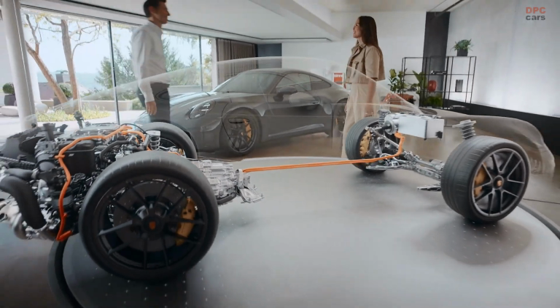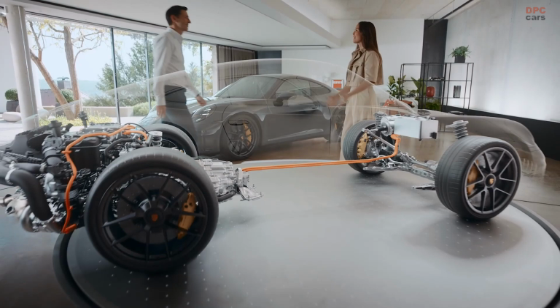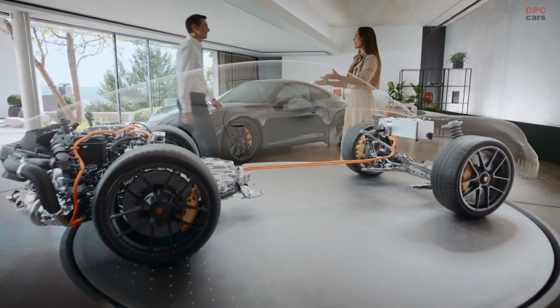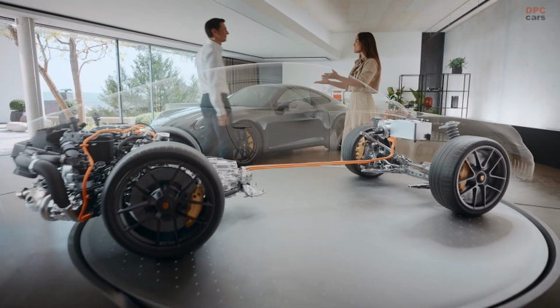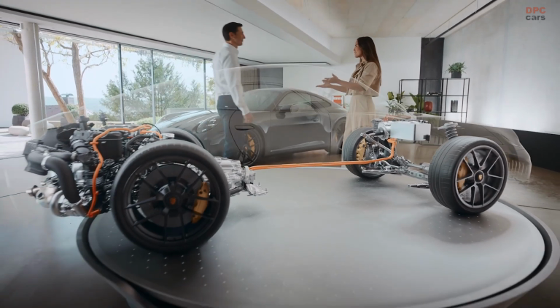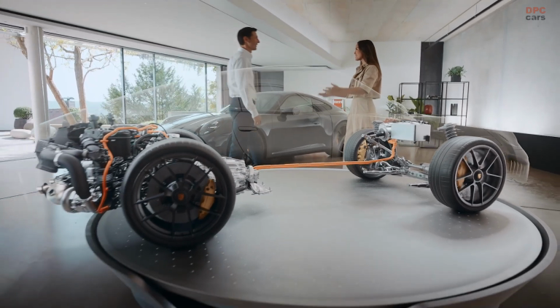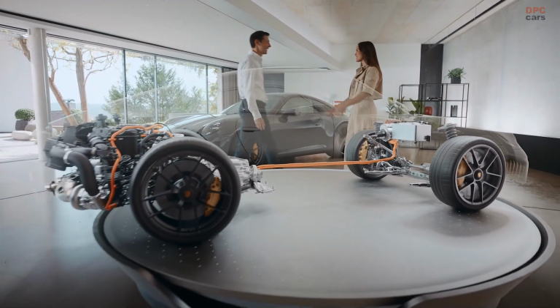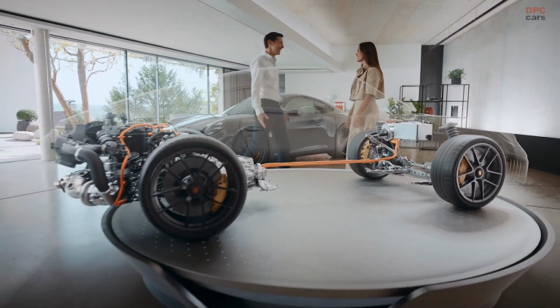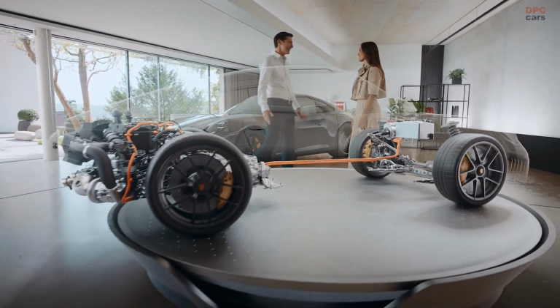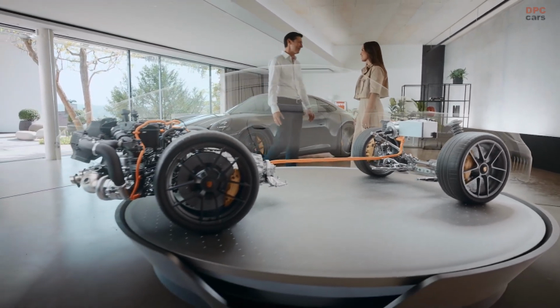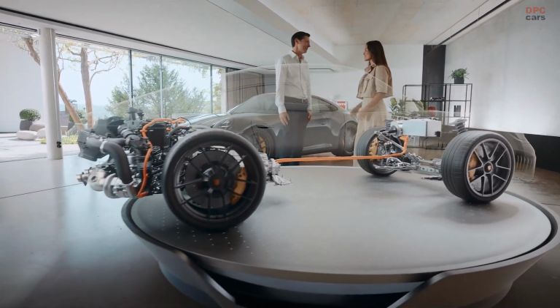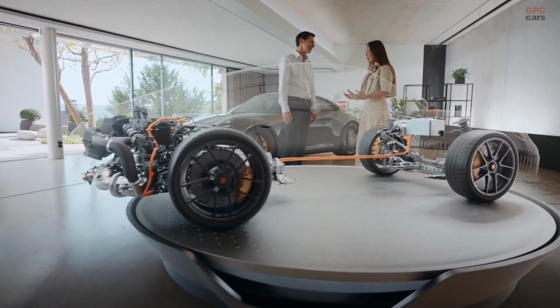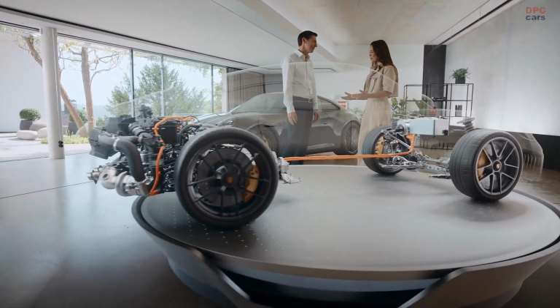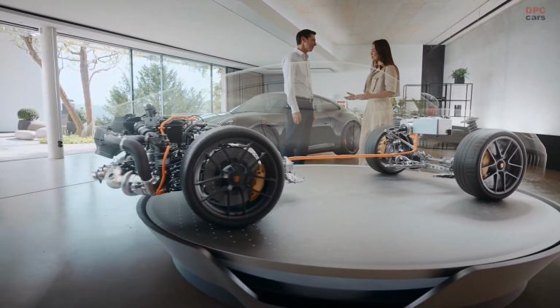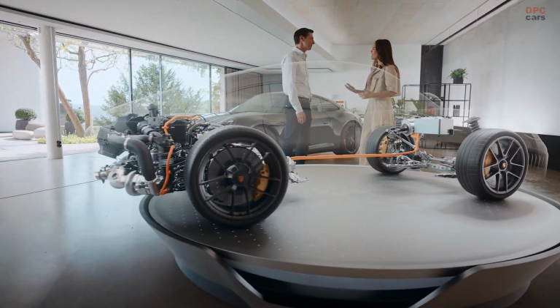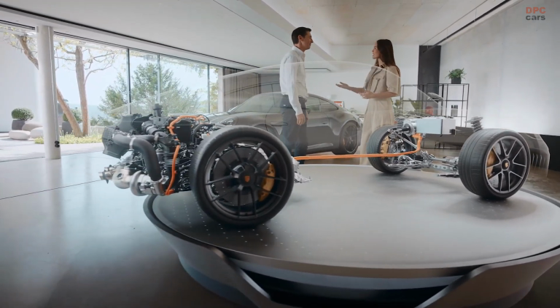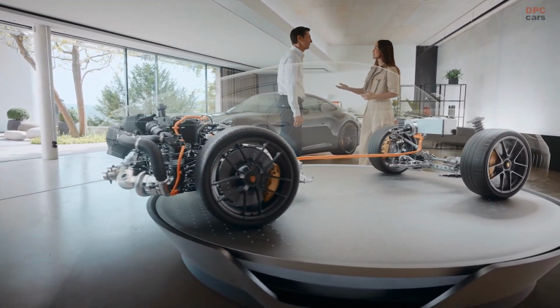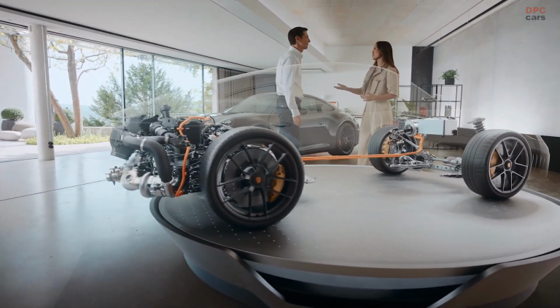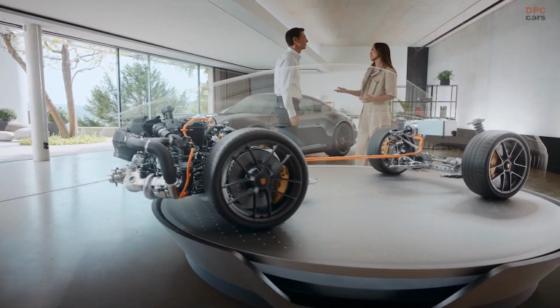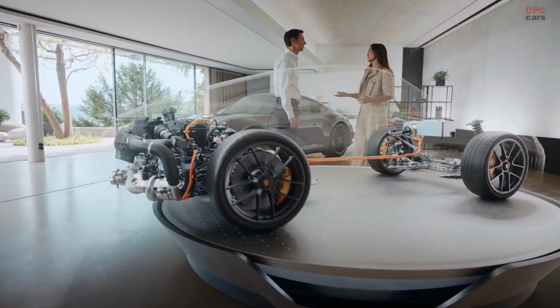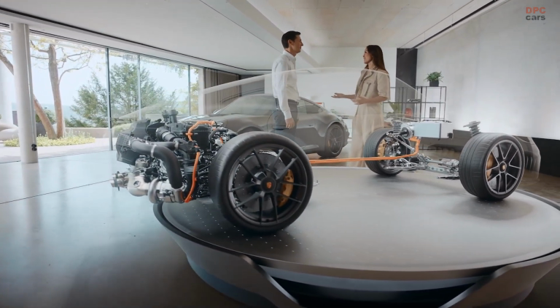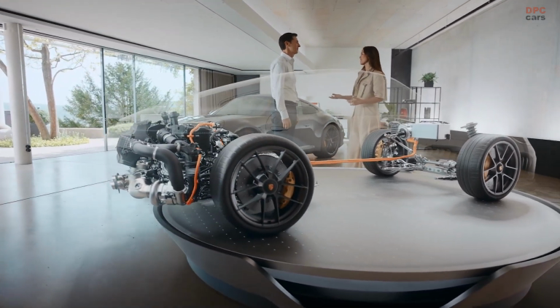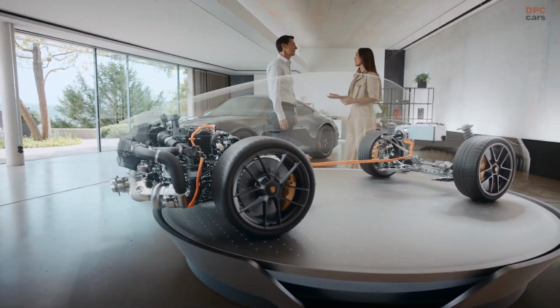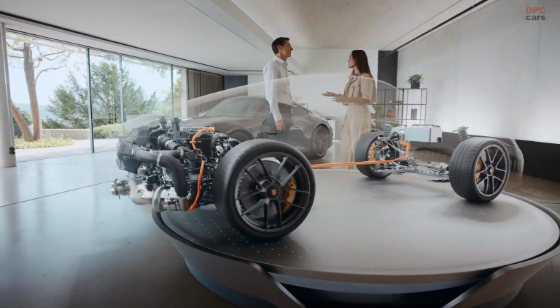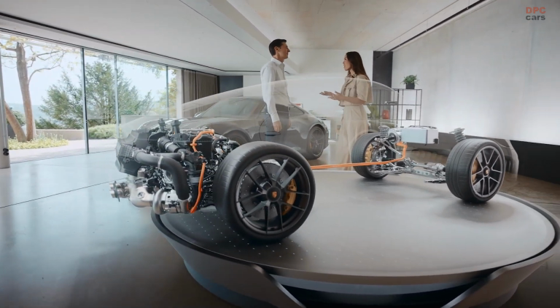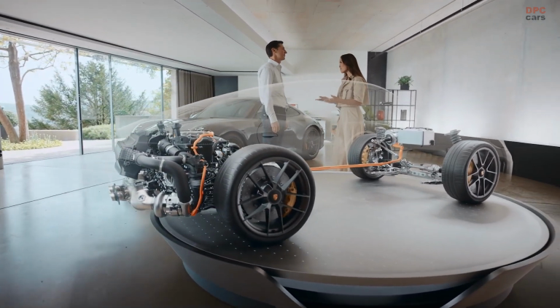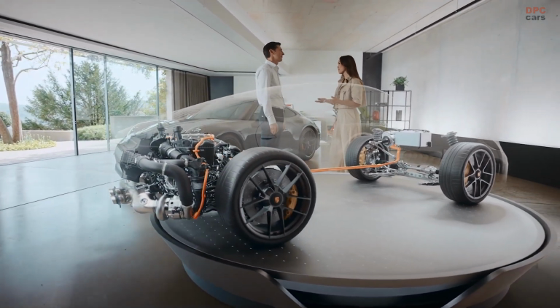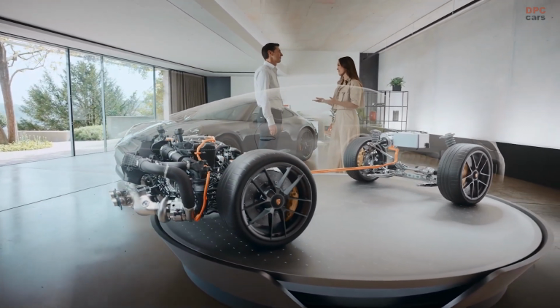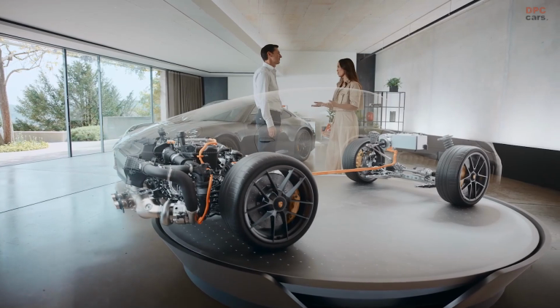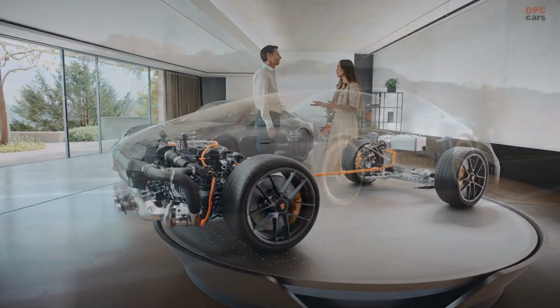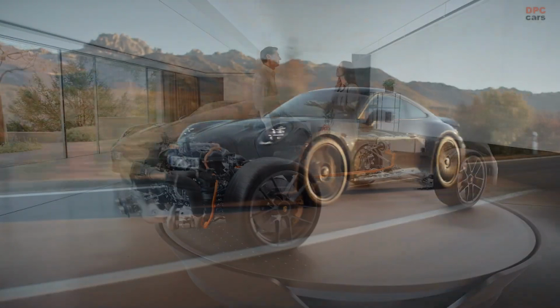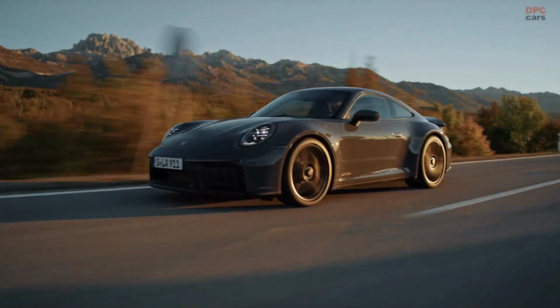Hi Thomas. Hi Claire. Tell me, the 911 Carrera GTS — it's a hybrid now. What did you do?